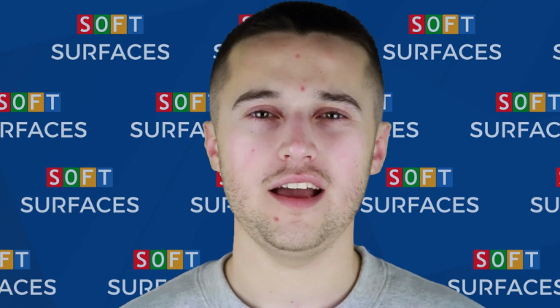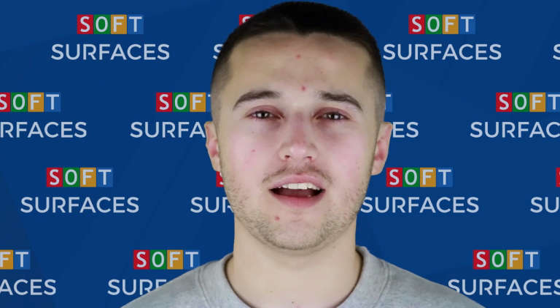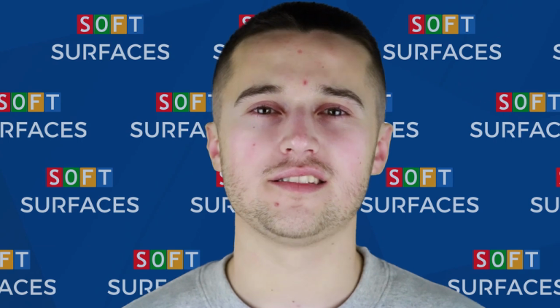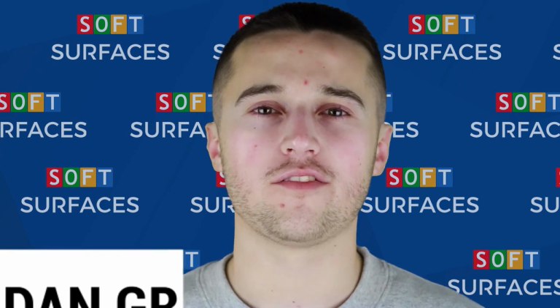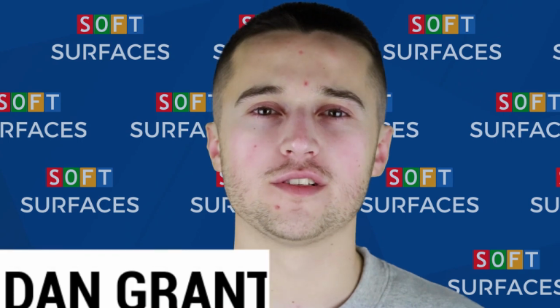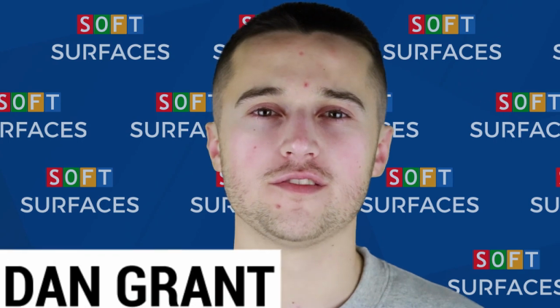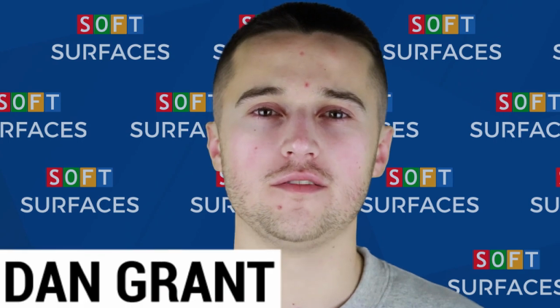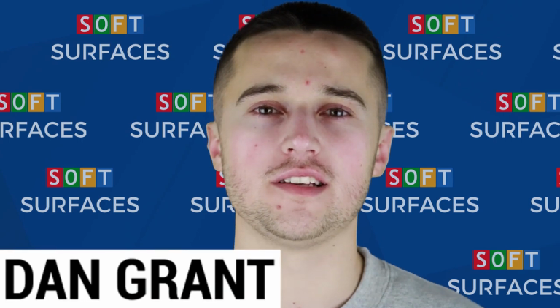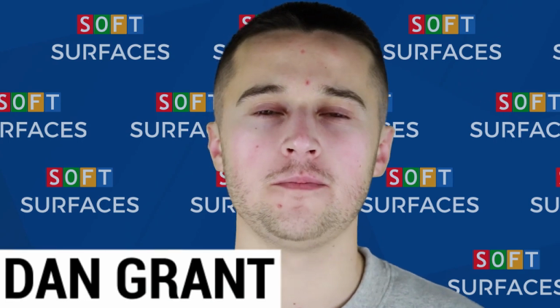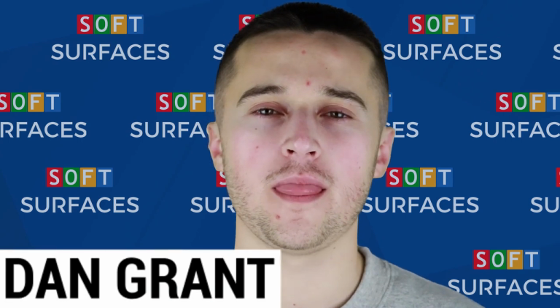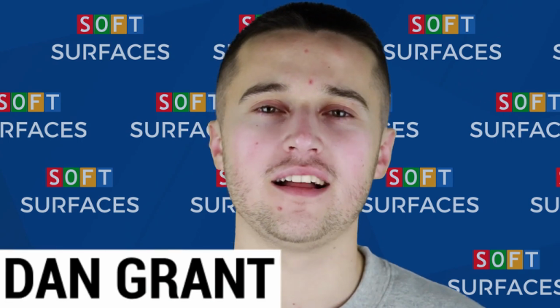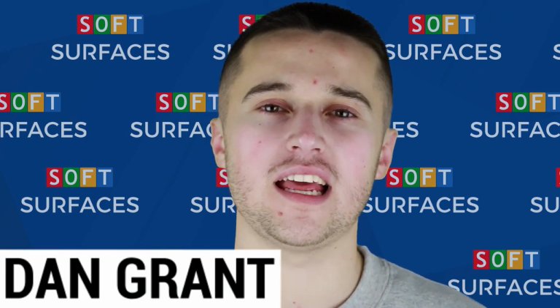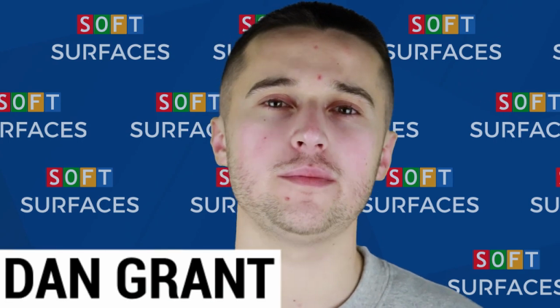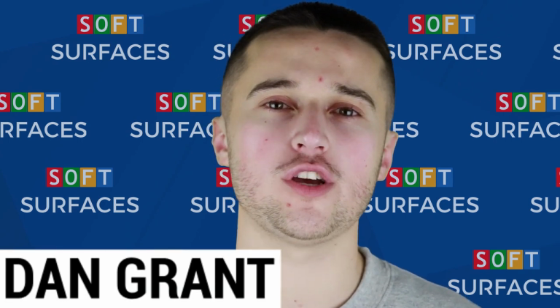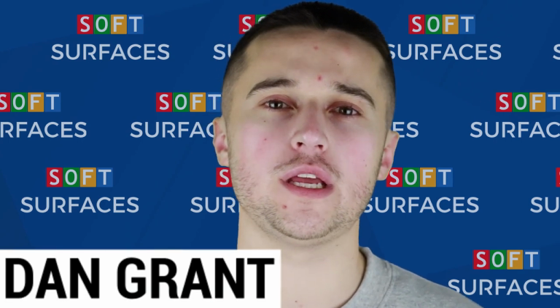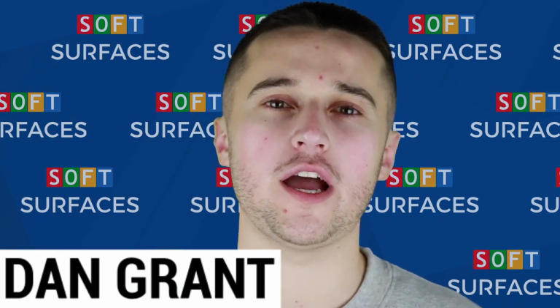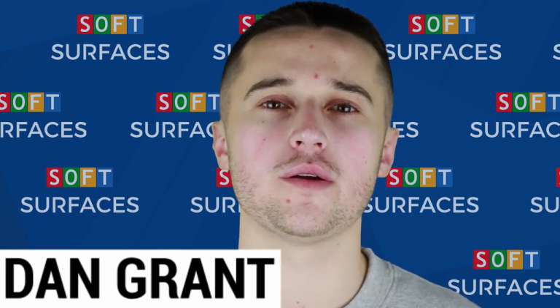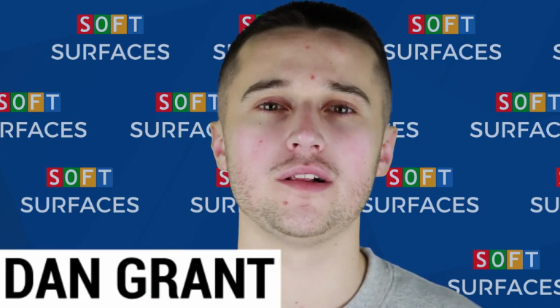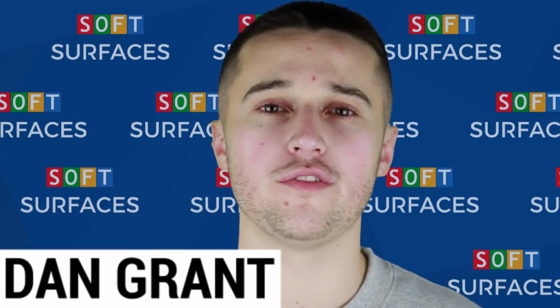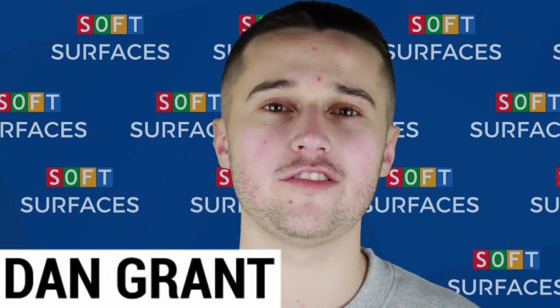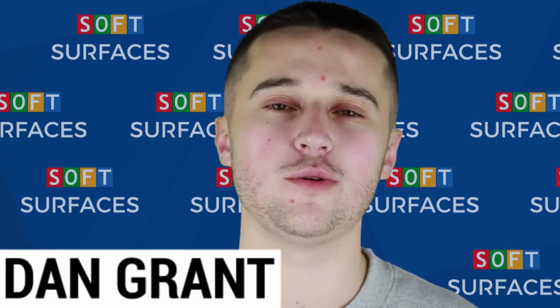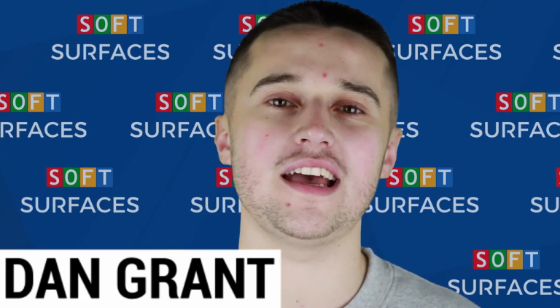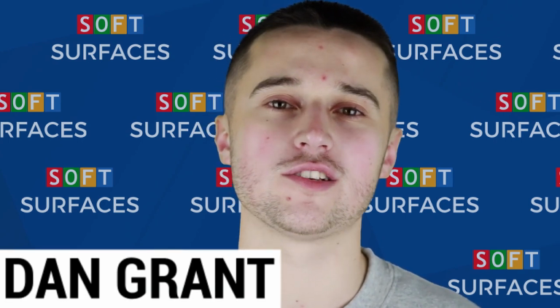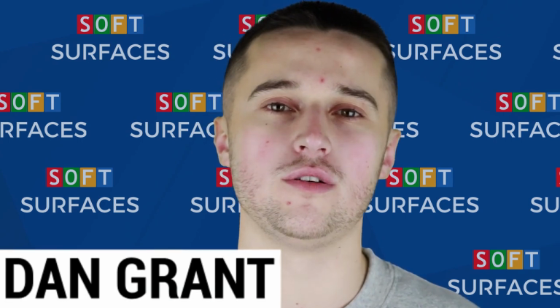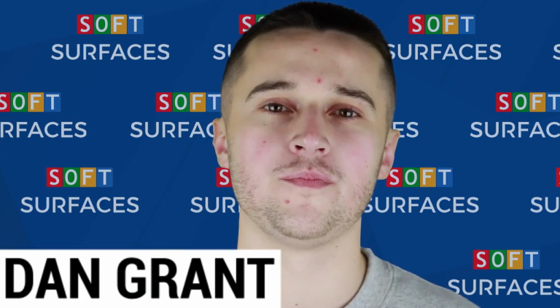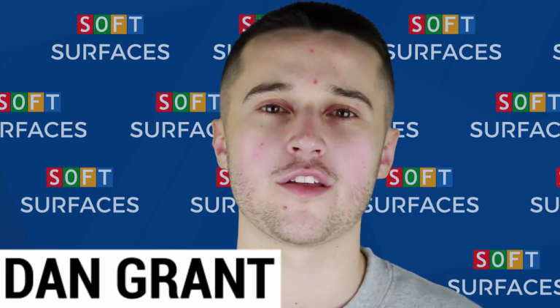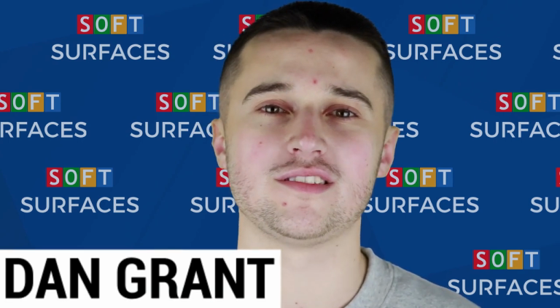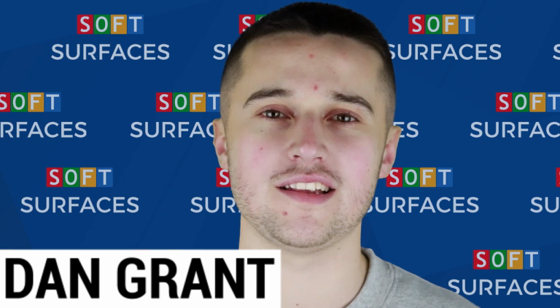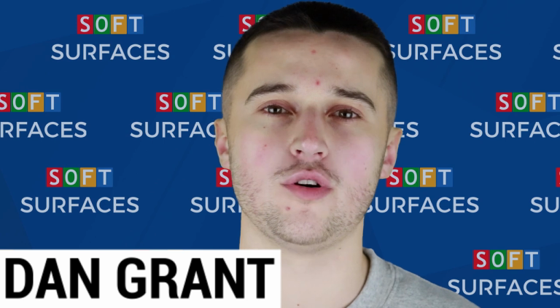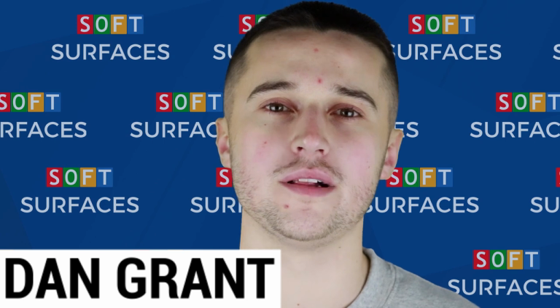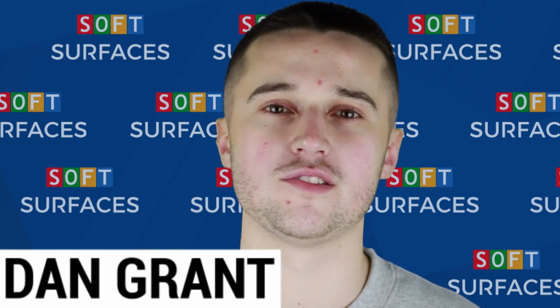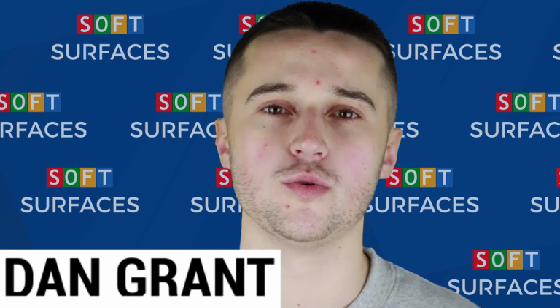Hi guys, it's Dan from Soft Surfaces here, and today I'm going to be showing you how you can build your very own tennis court through our tennis court builder tool.